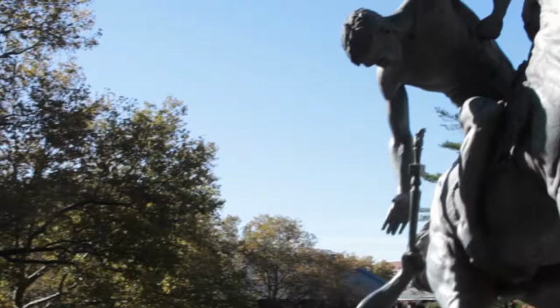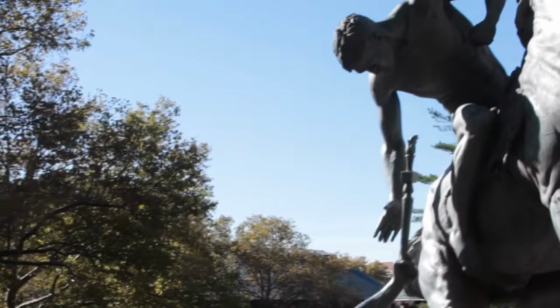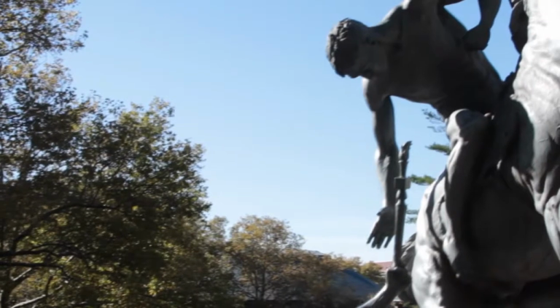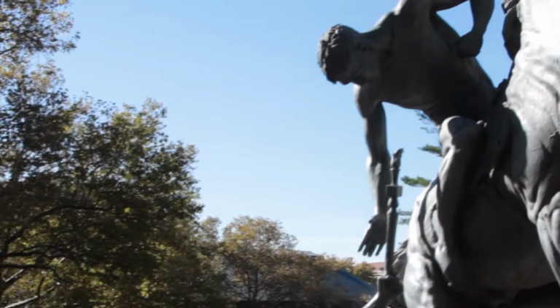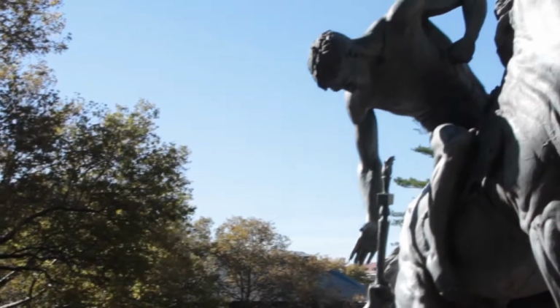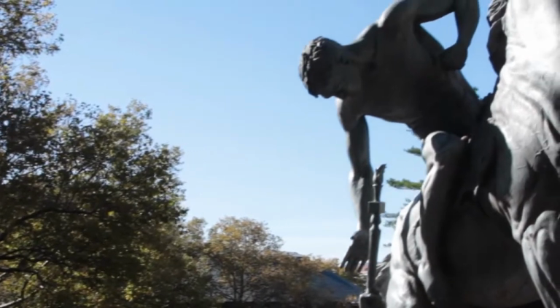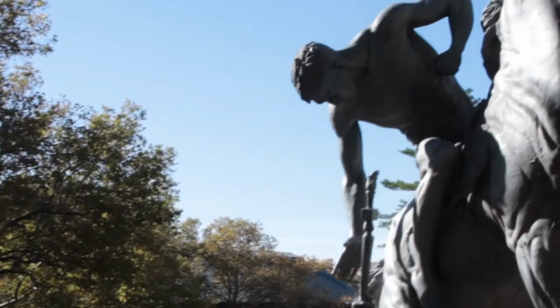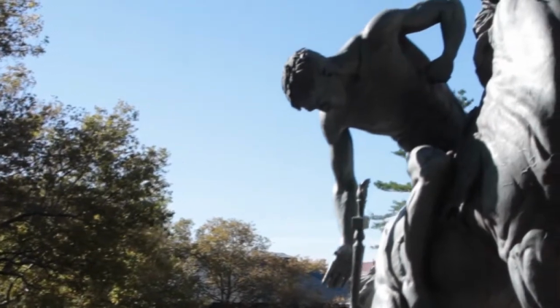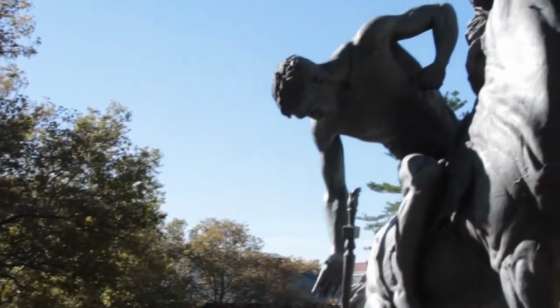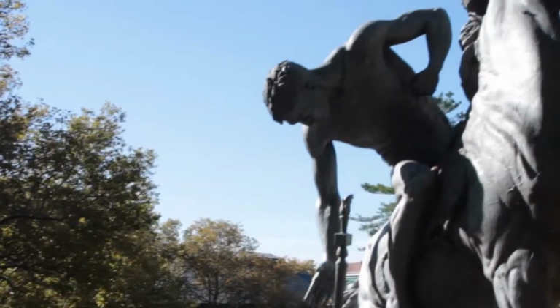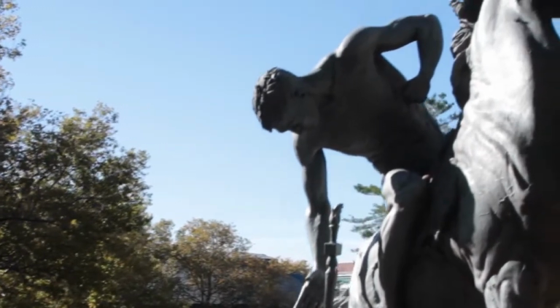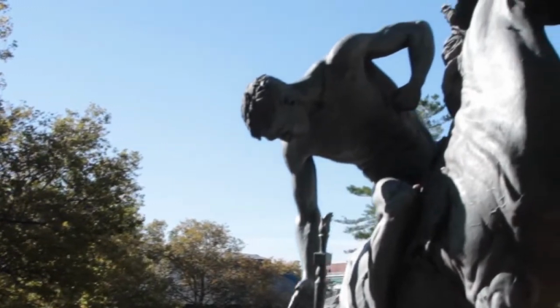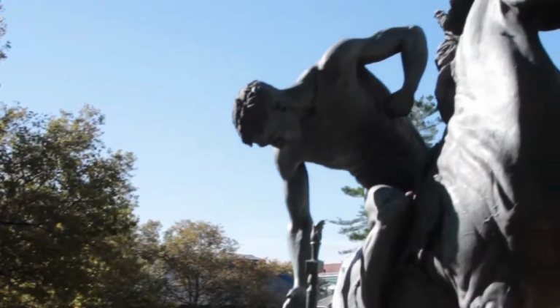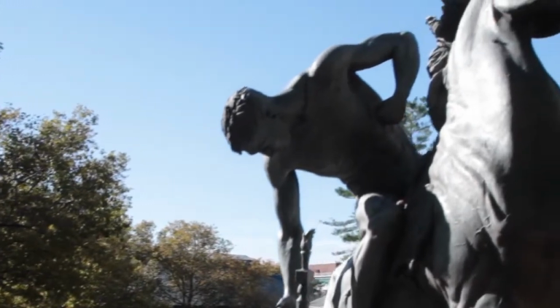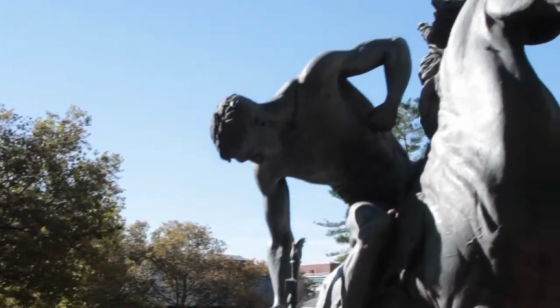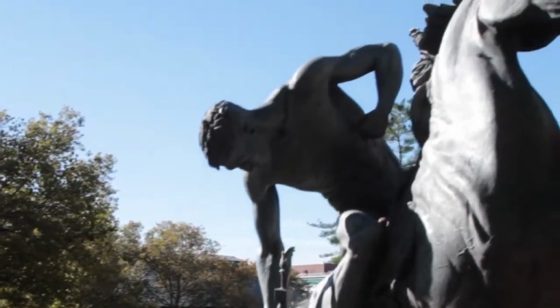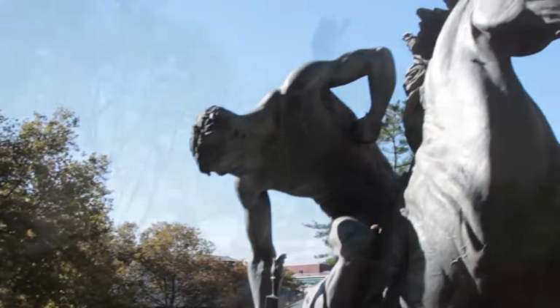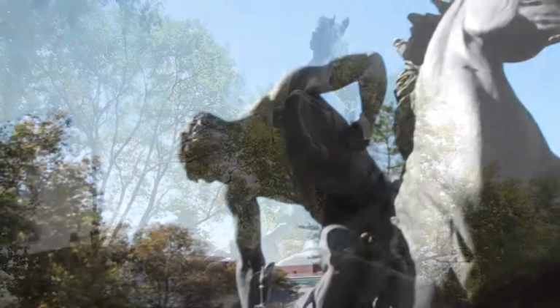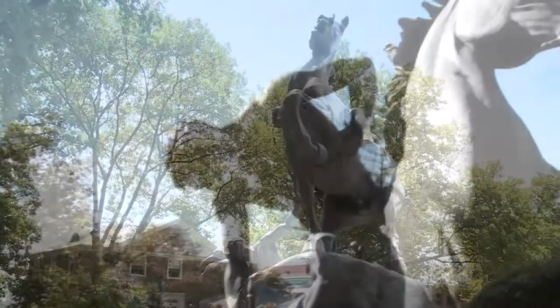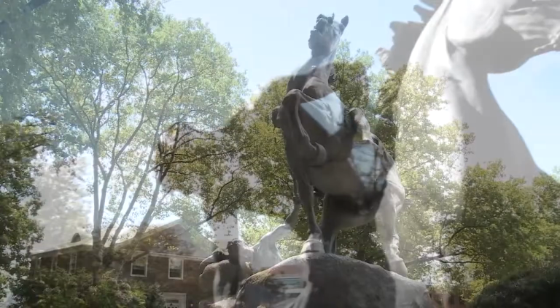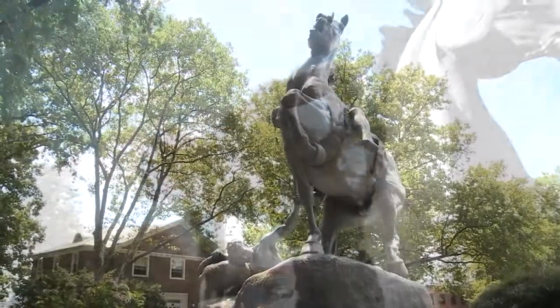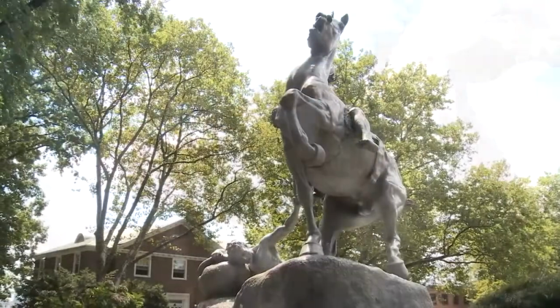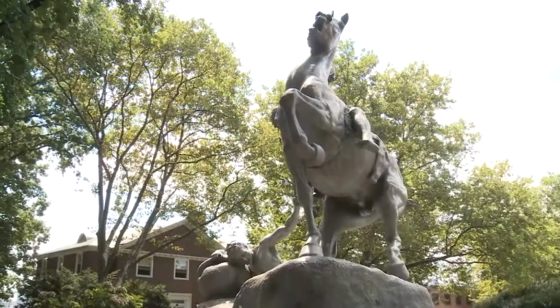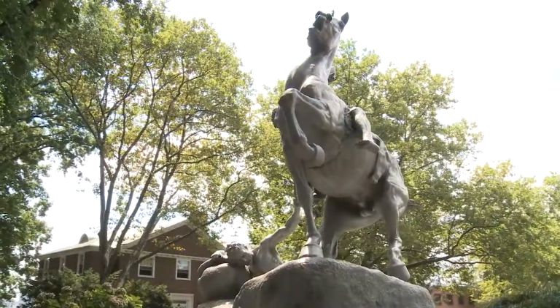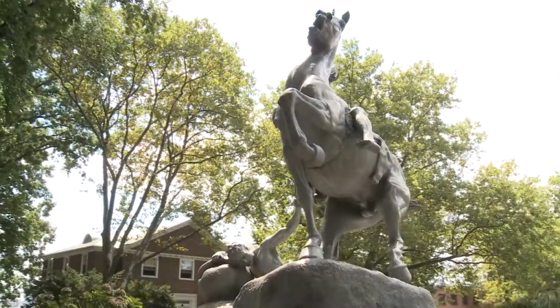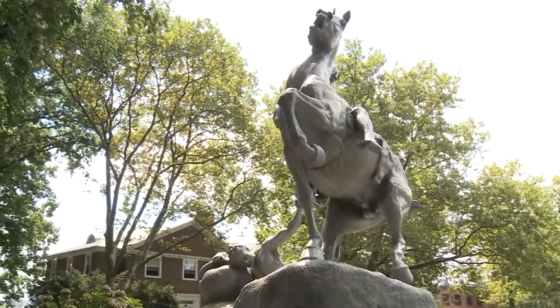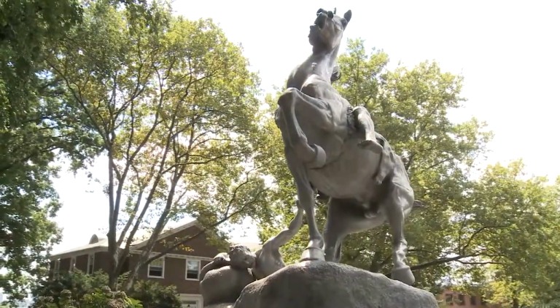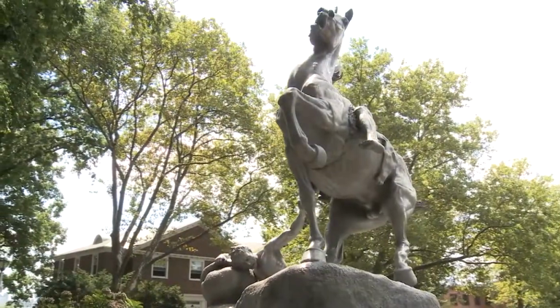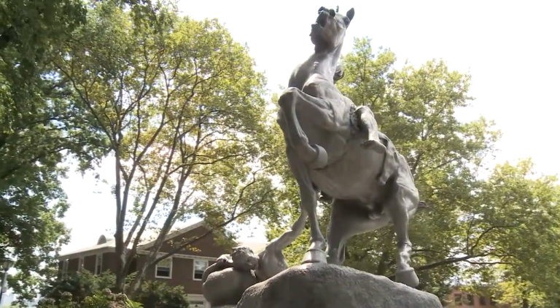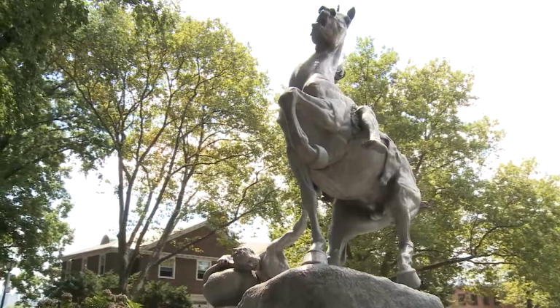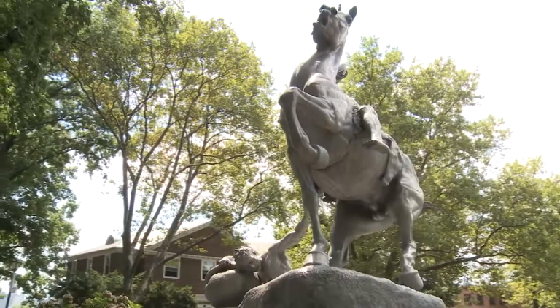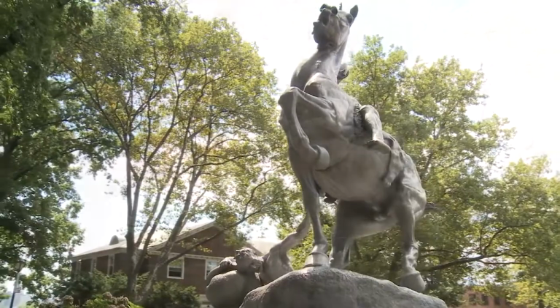Be sure to take a look at the impressive torchbearer sculpture by Anna Hyatt Huntington, which is located out in front.